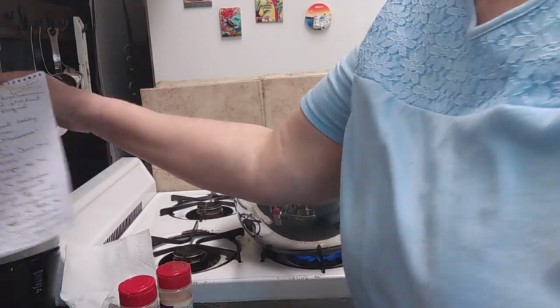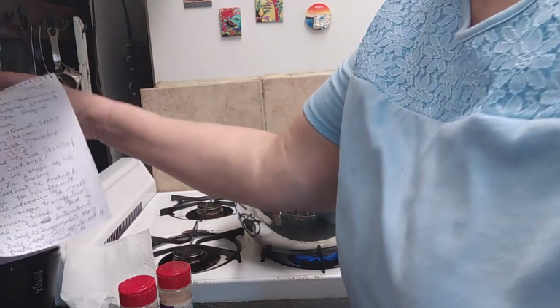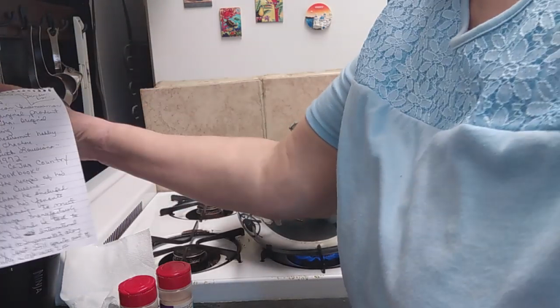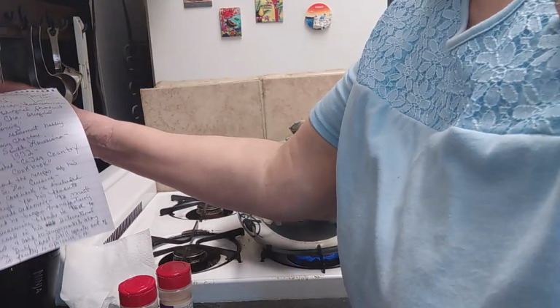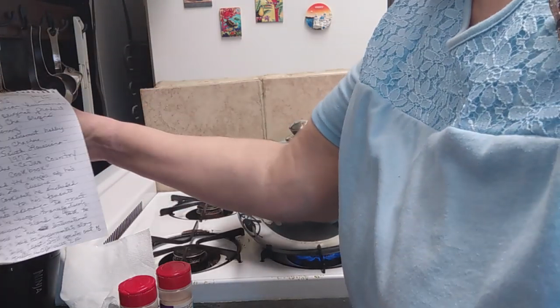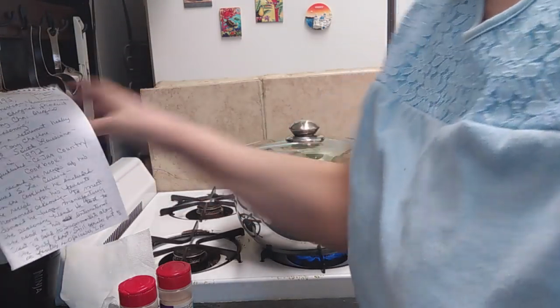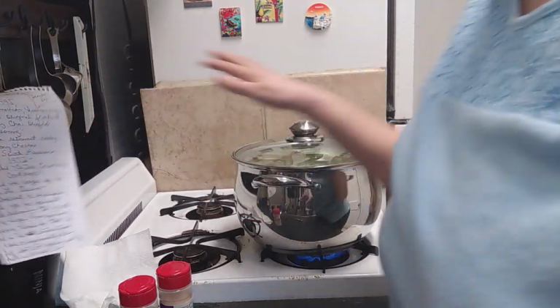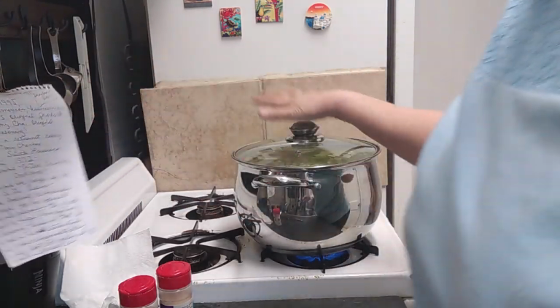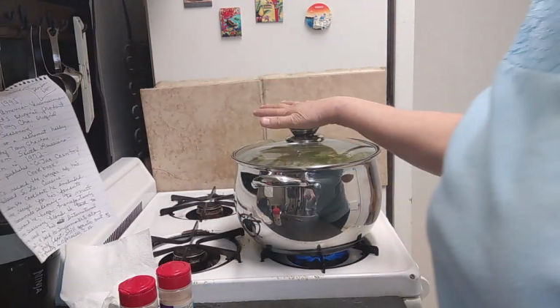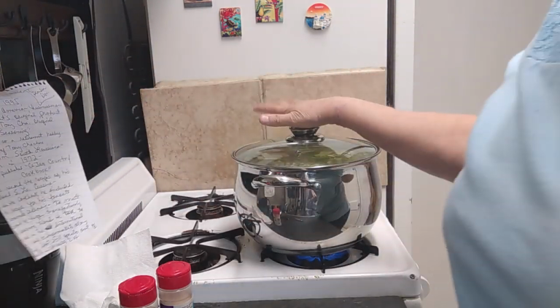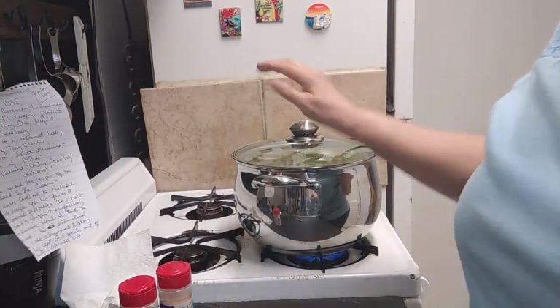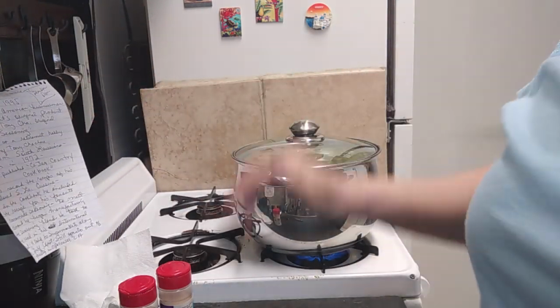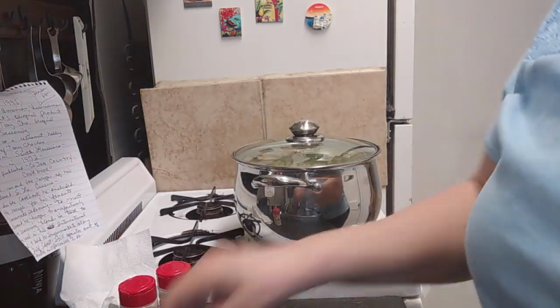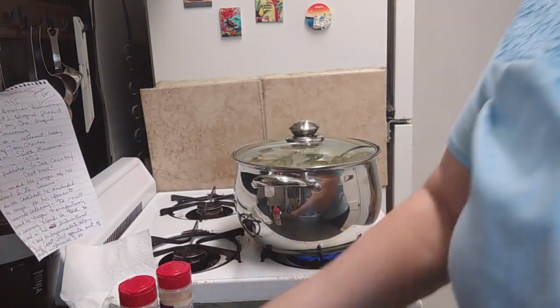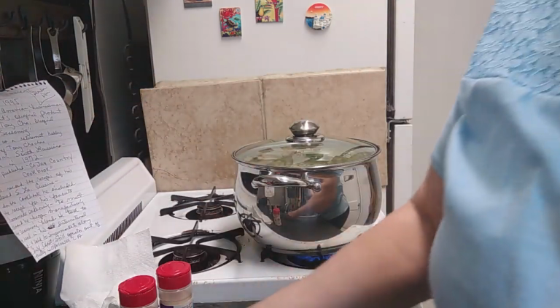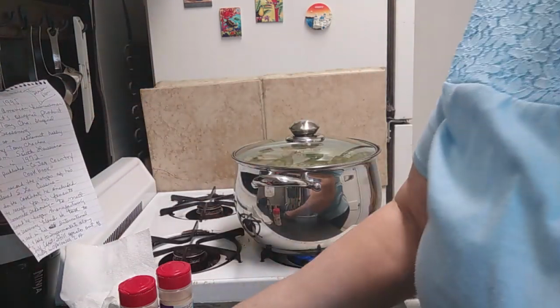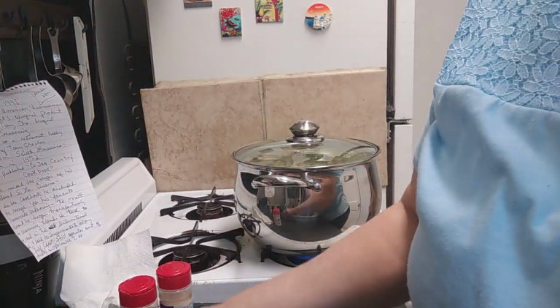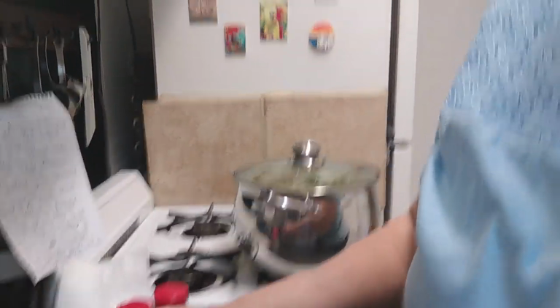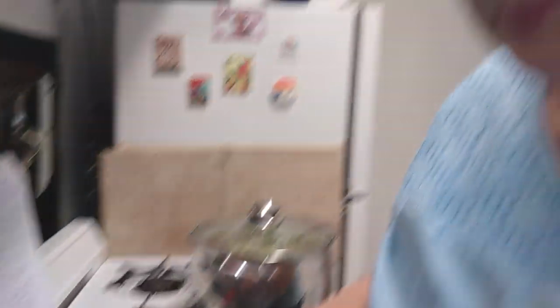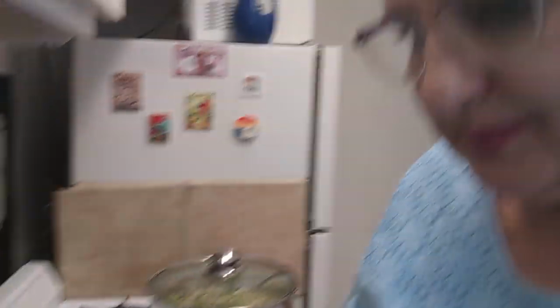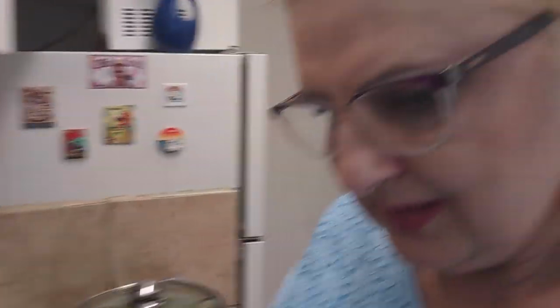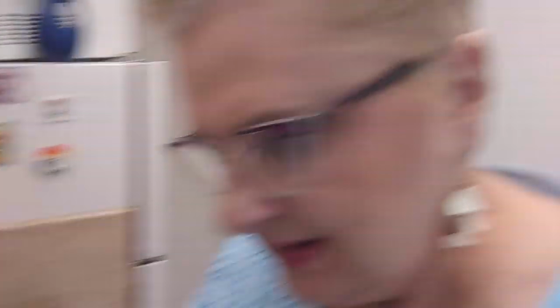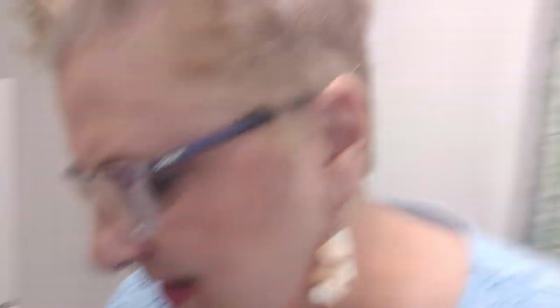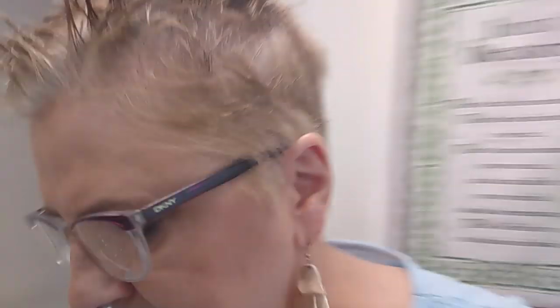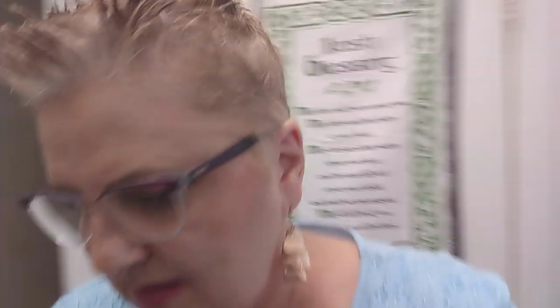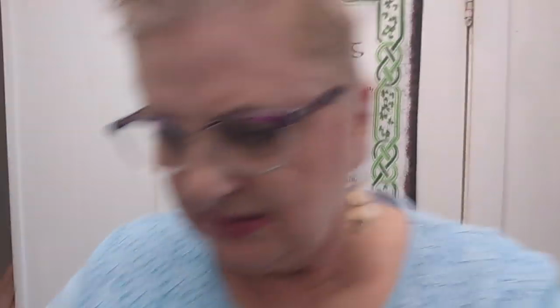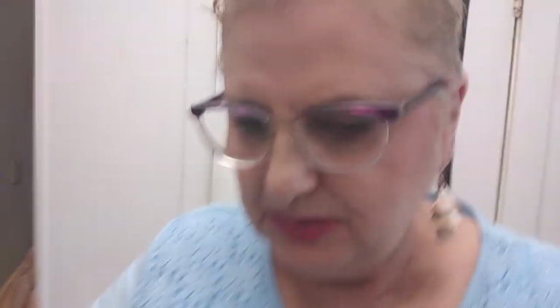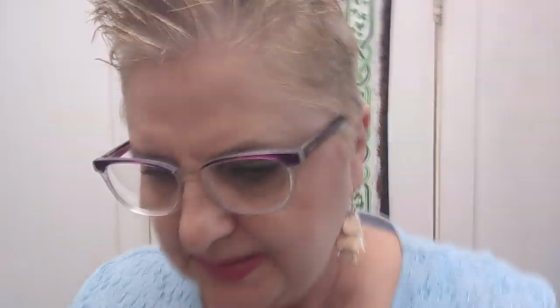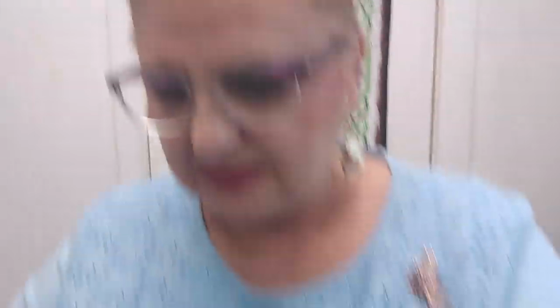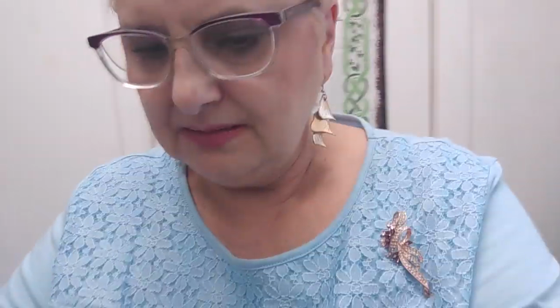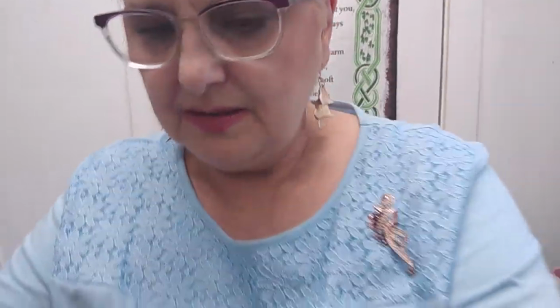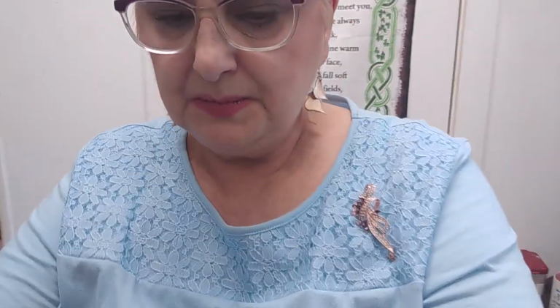So I'm just going to wait for these to come to a boil and let's talk a little bit.